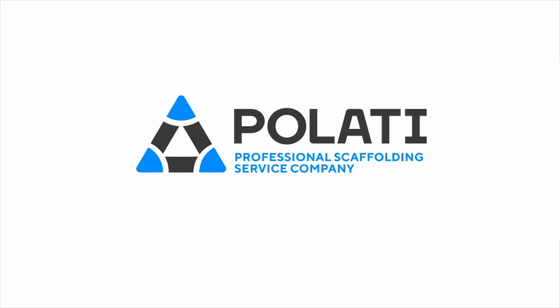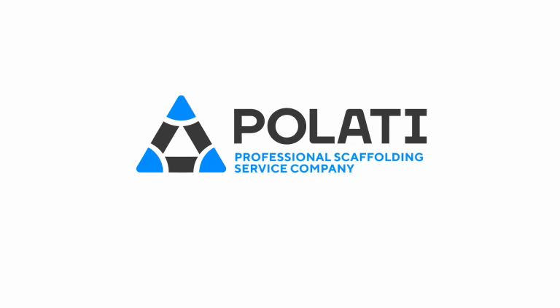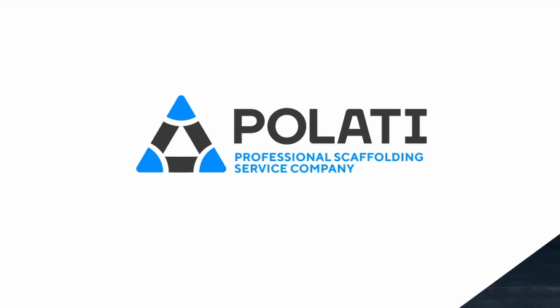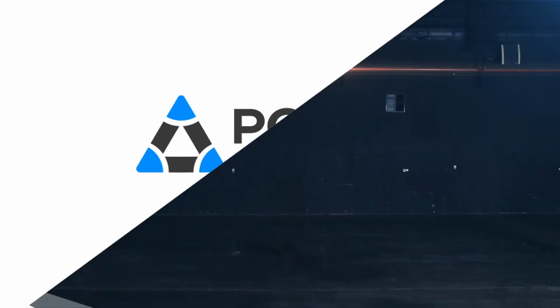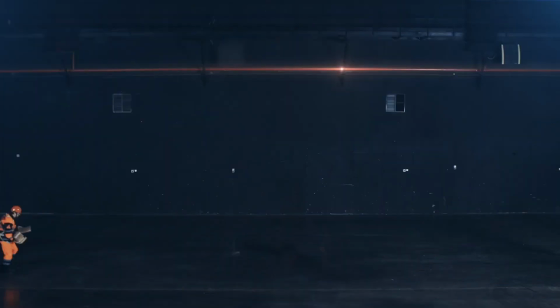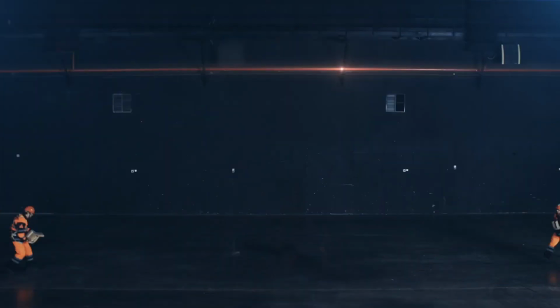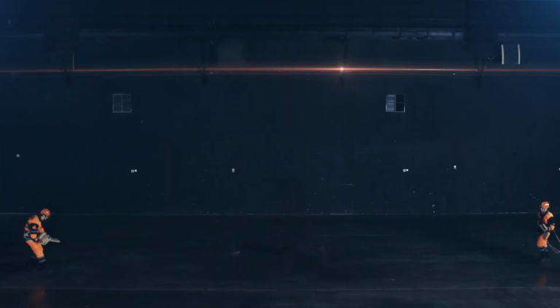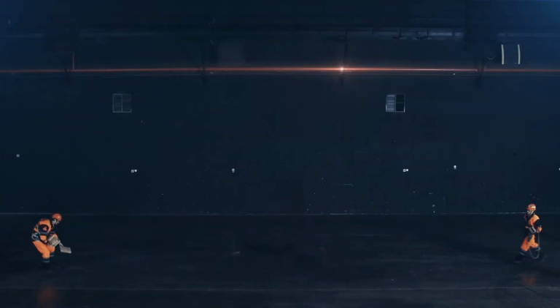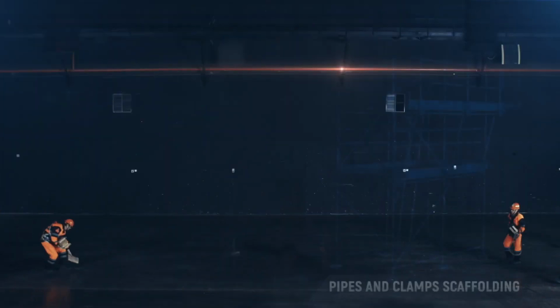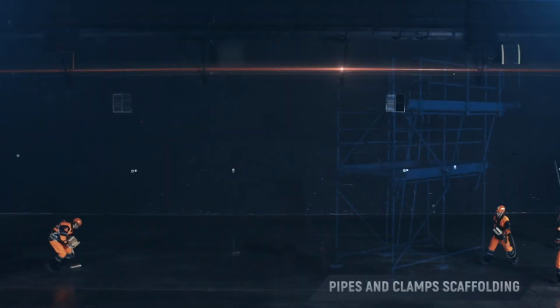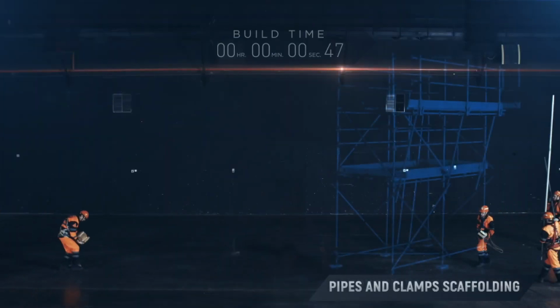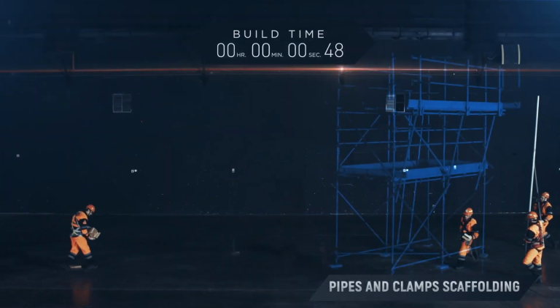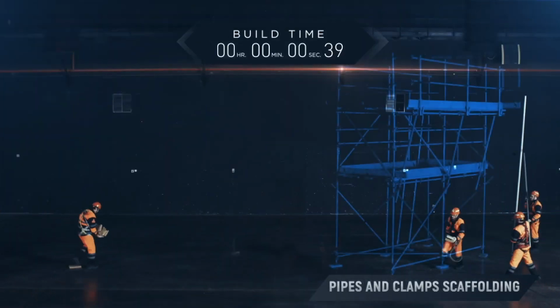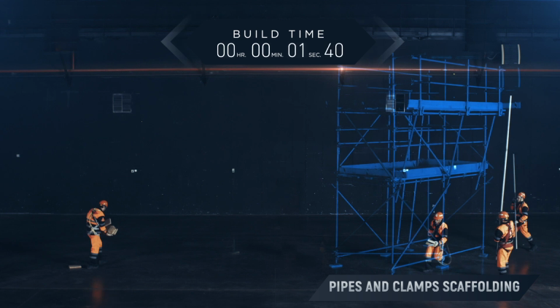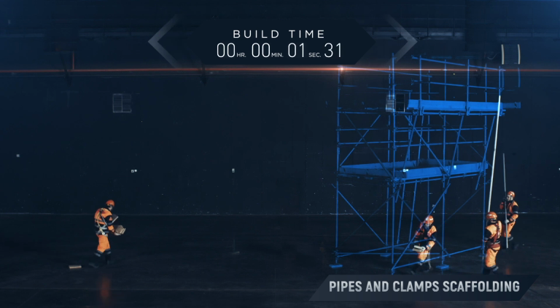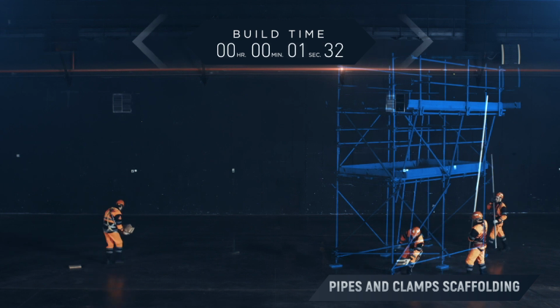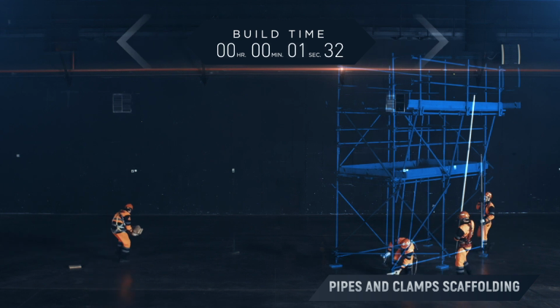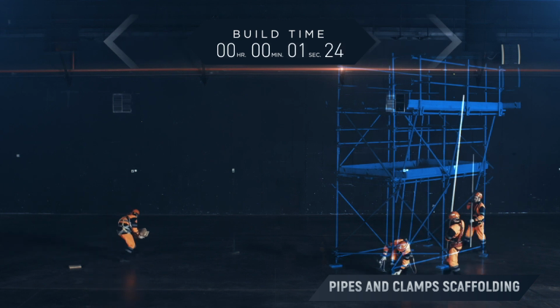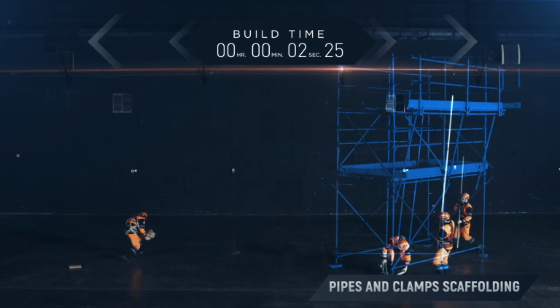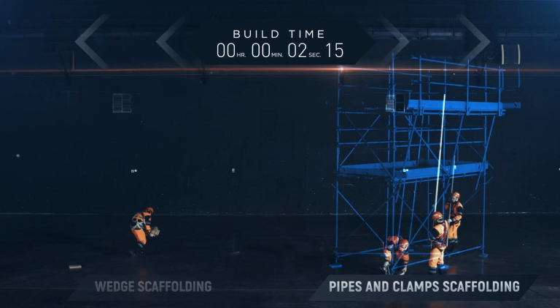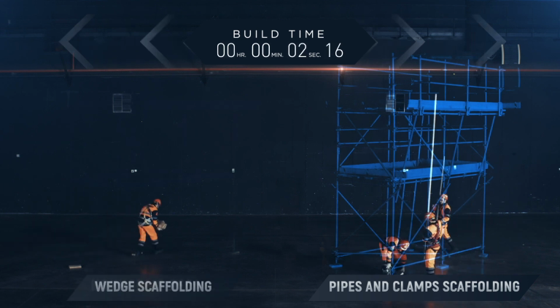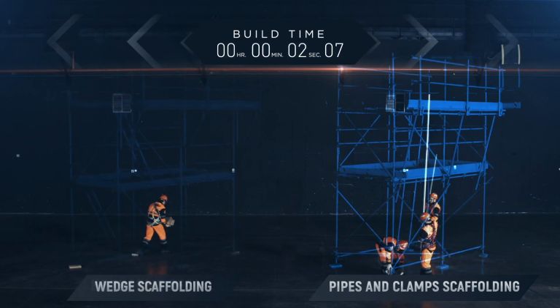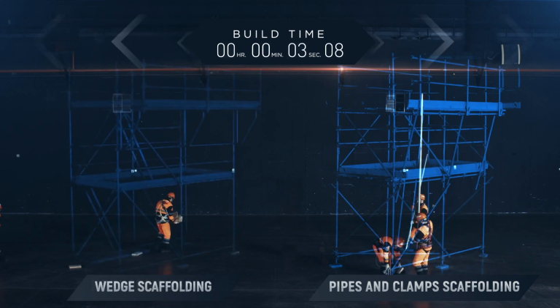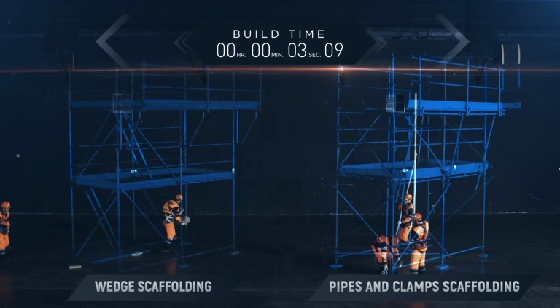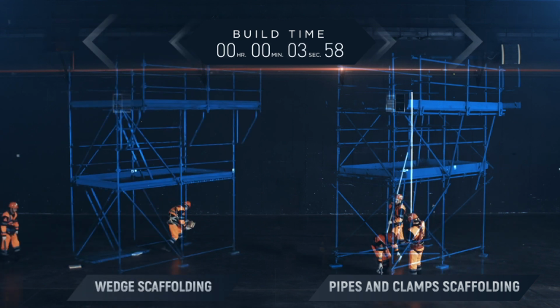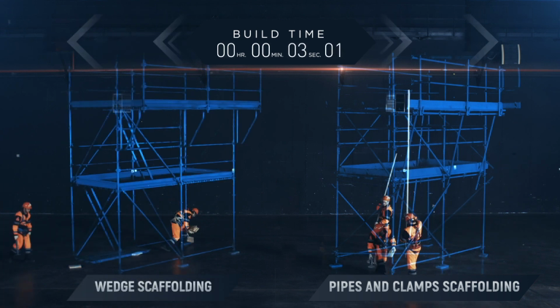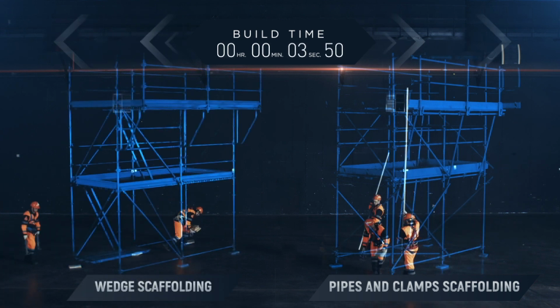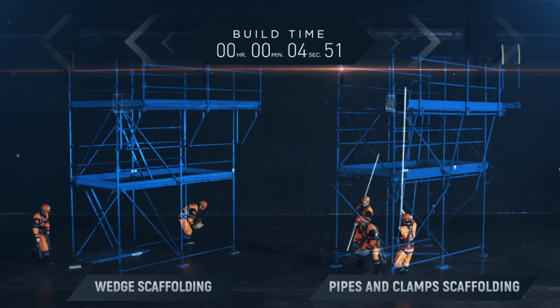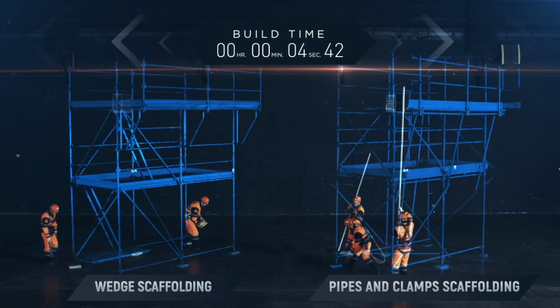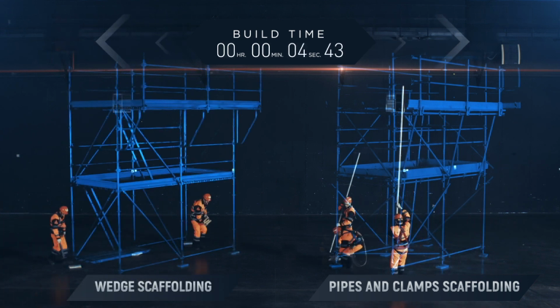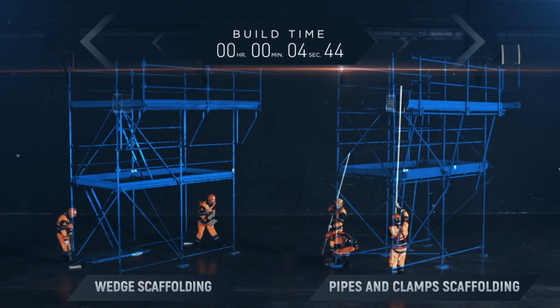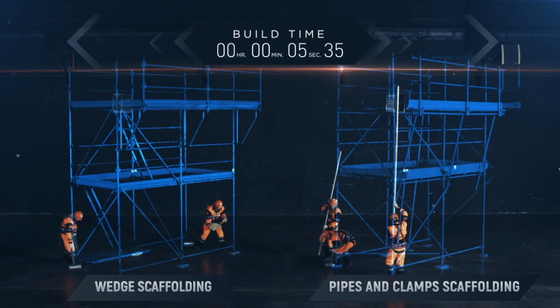This video will show the key differences between pipe clamp scaffolding and modern modular Soyuz scaffolding with a wedge connection.